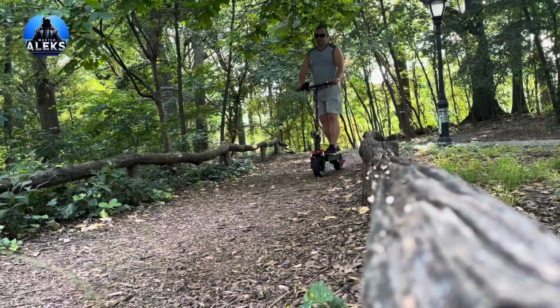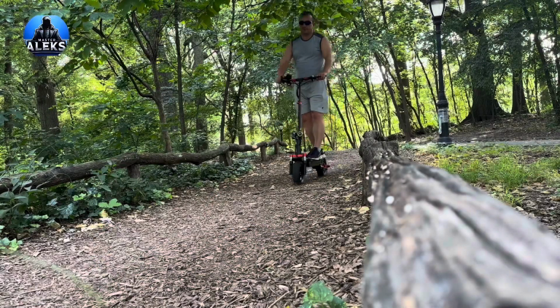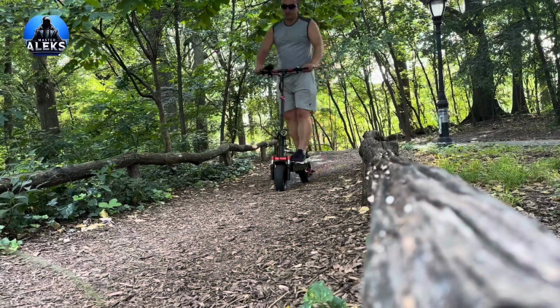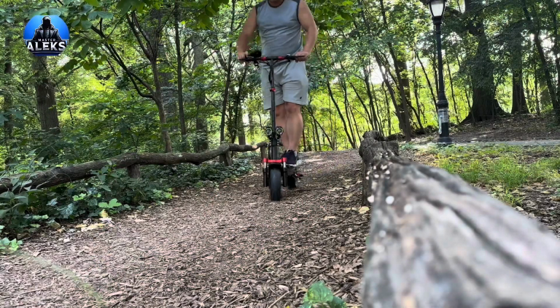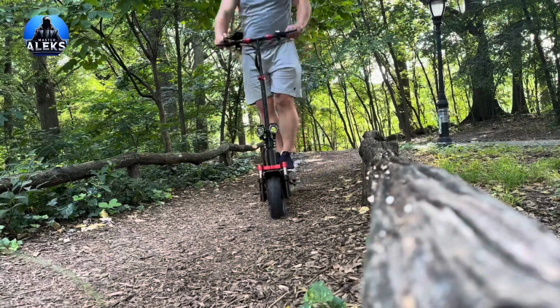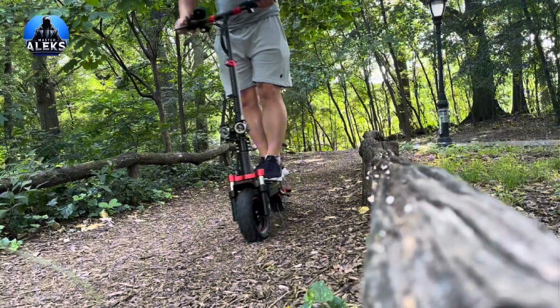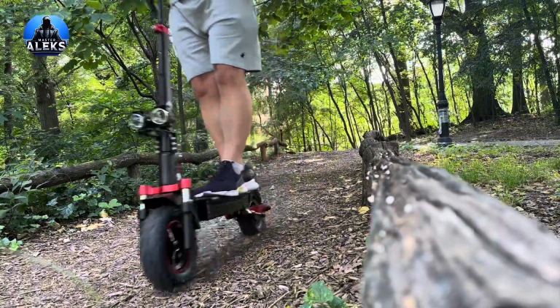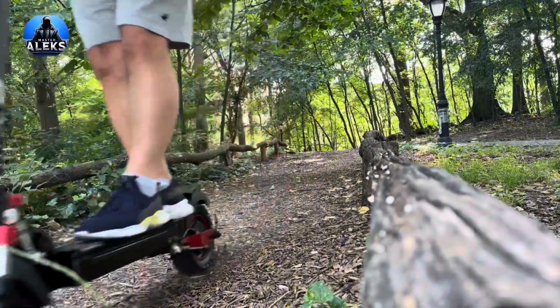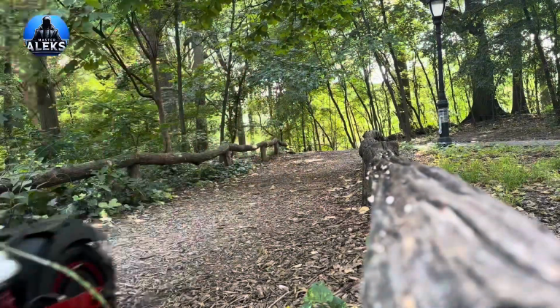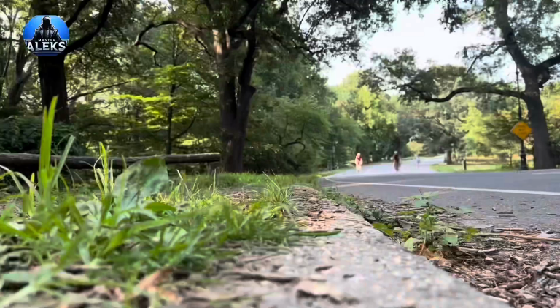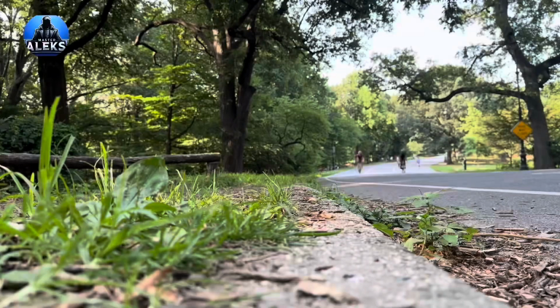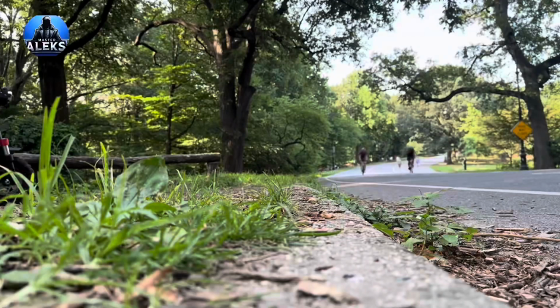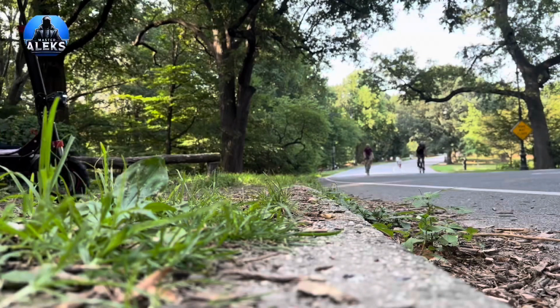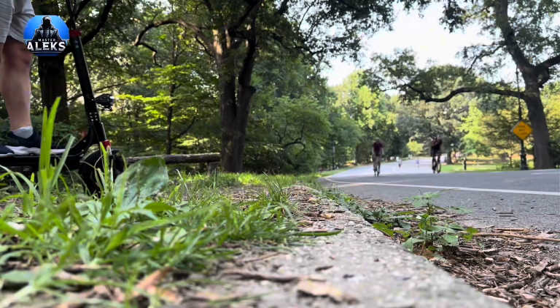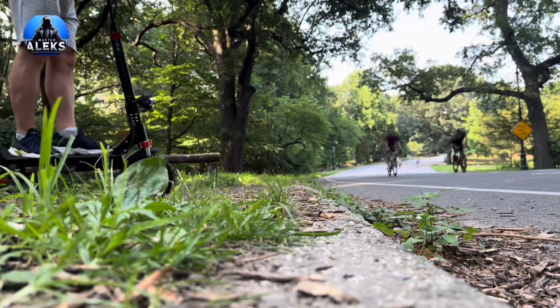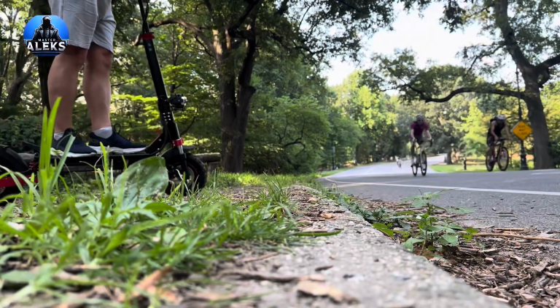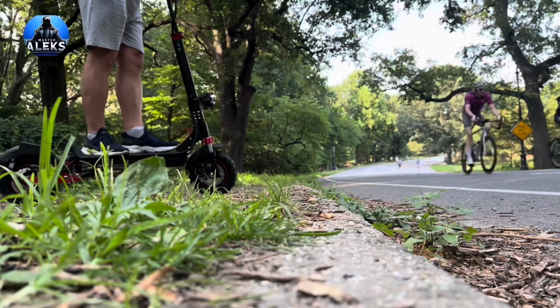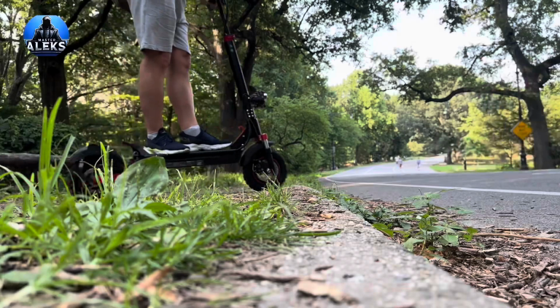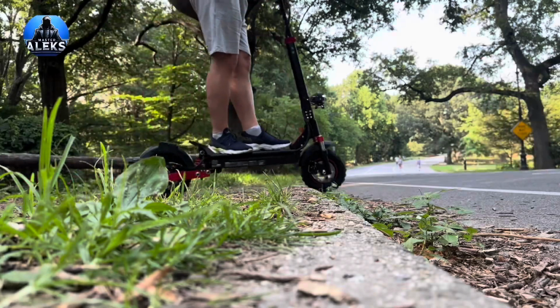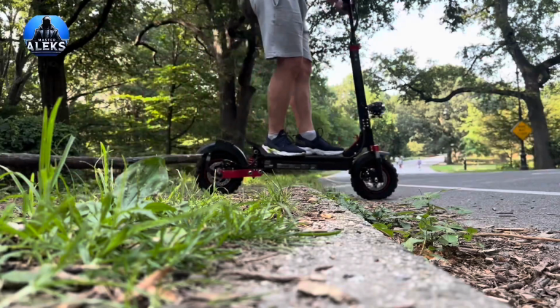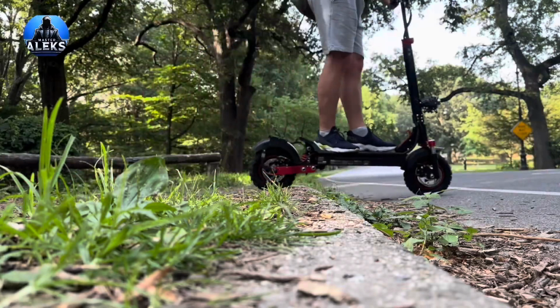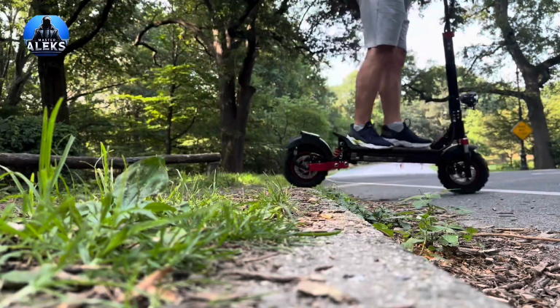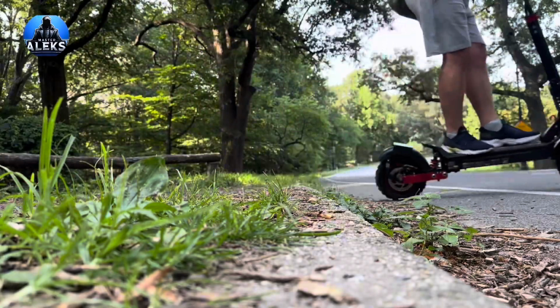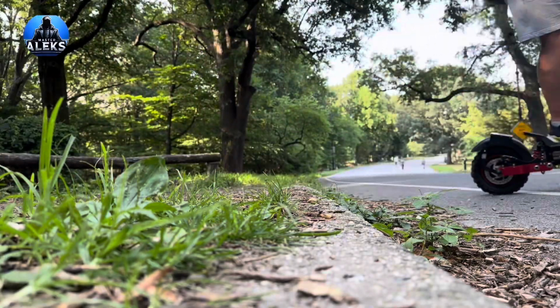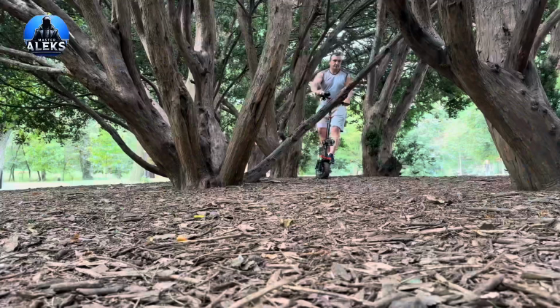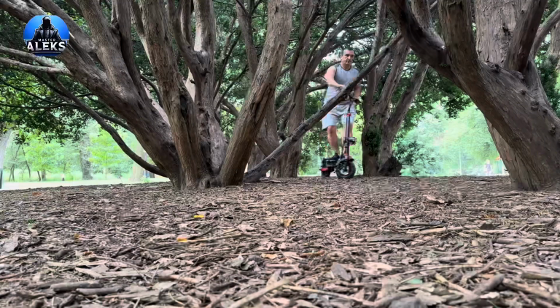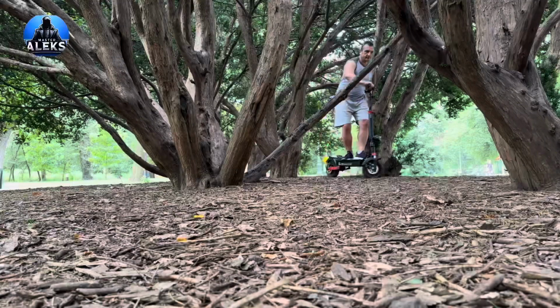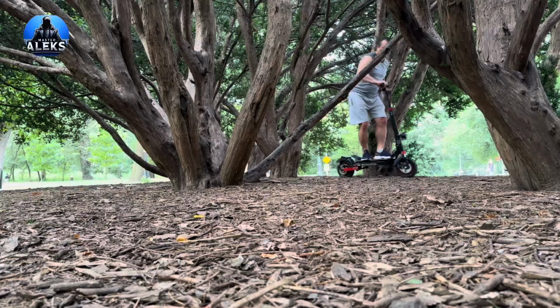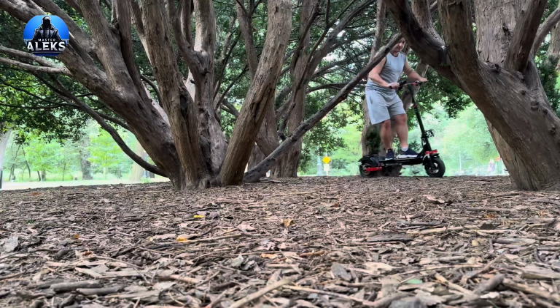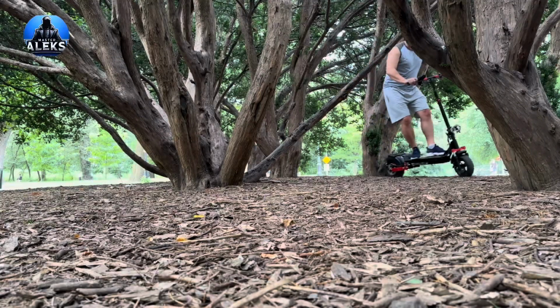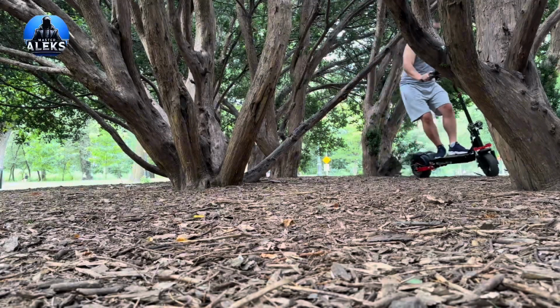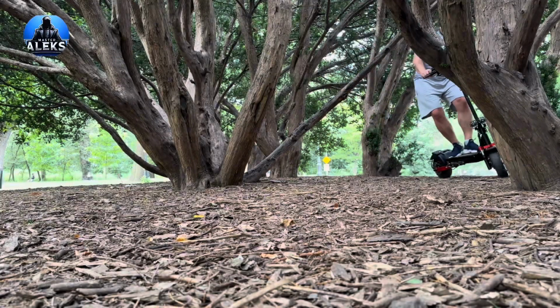Because of that, the giveaway is delayed, since the scooter will need to be replaced. And now I'll briefly explain what exactly happened.